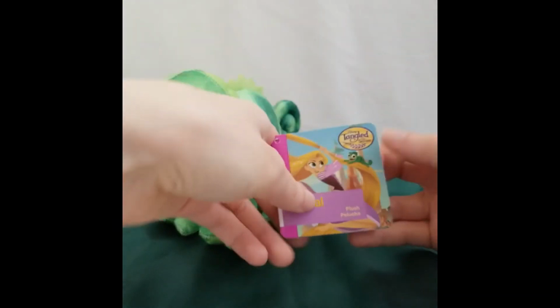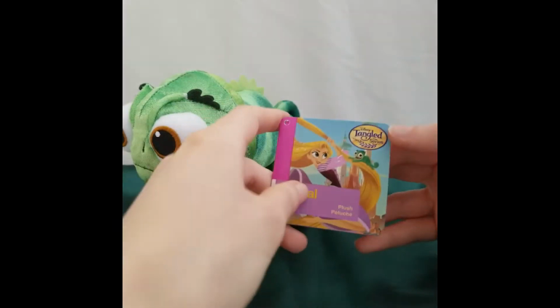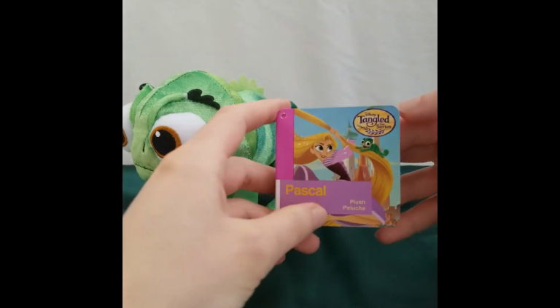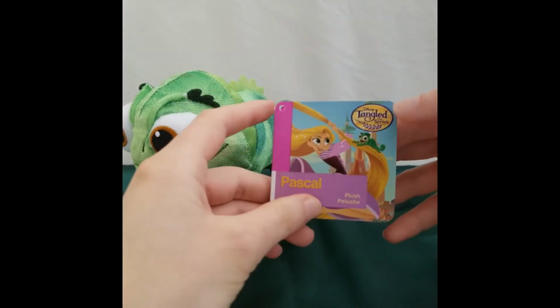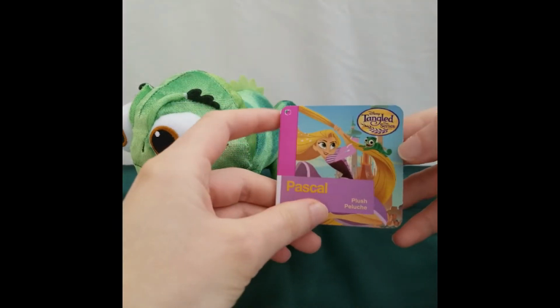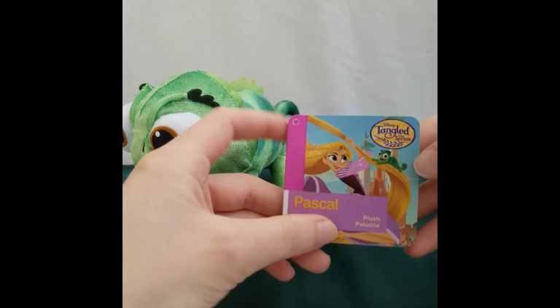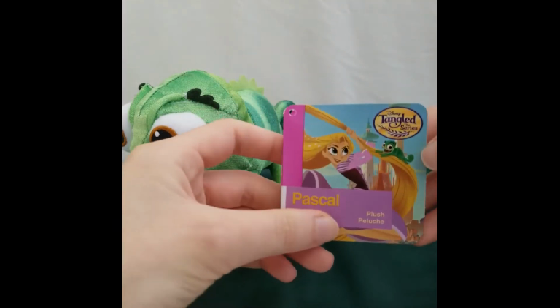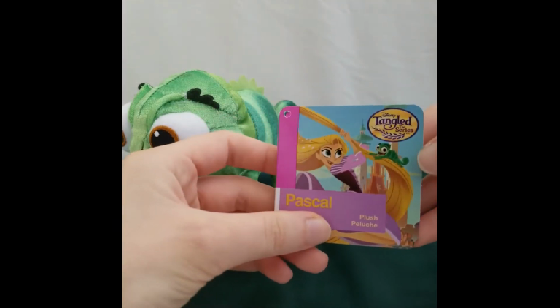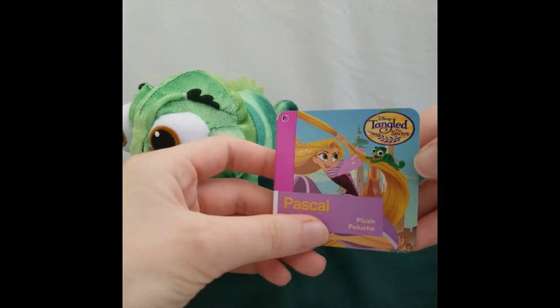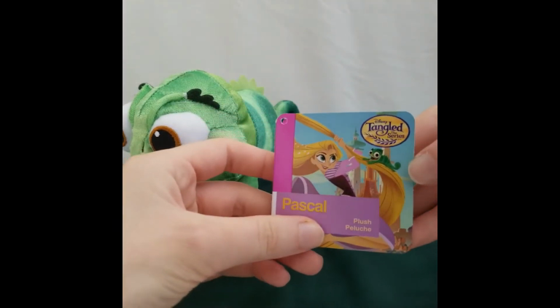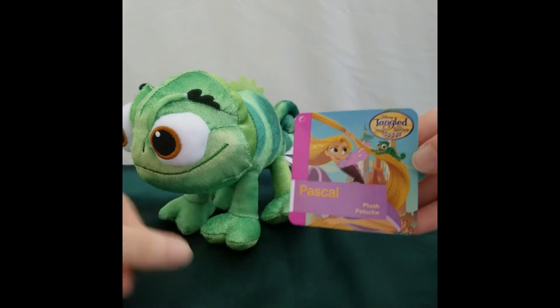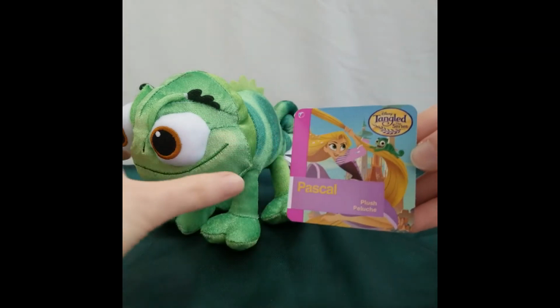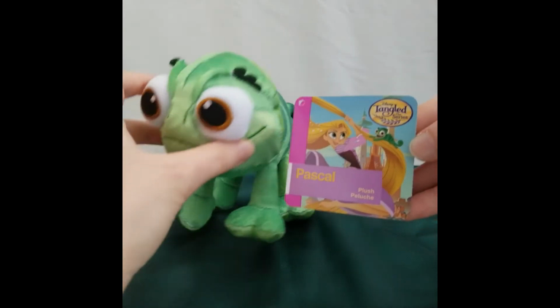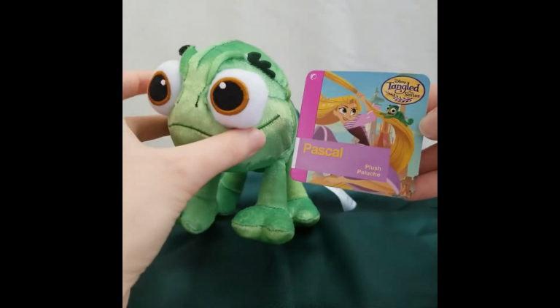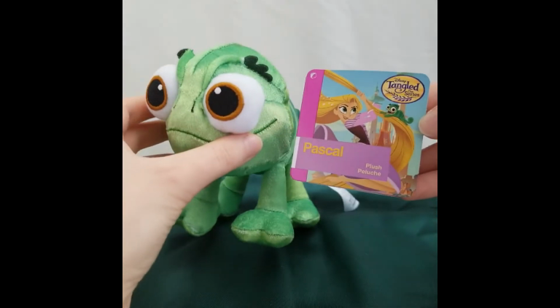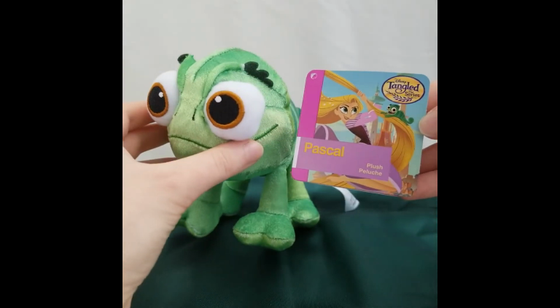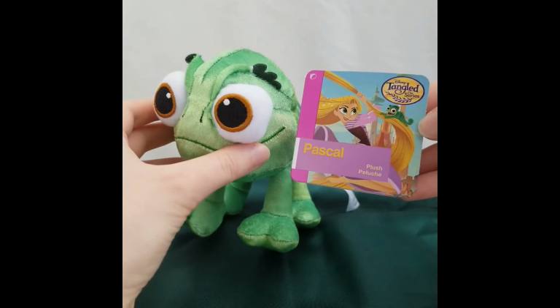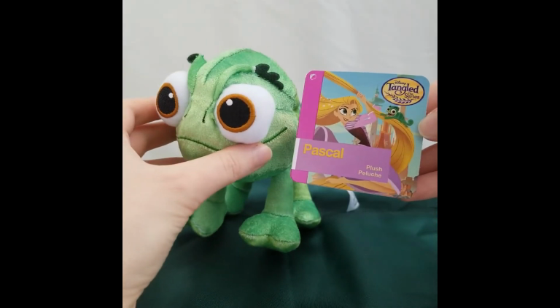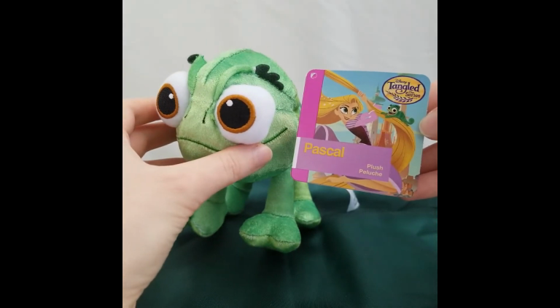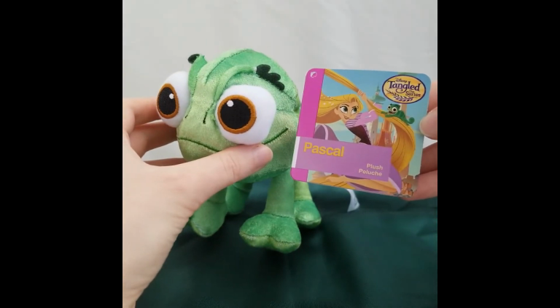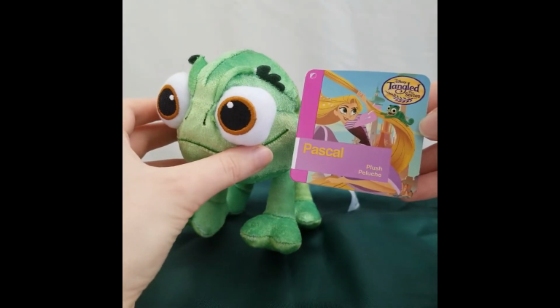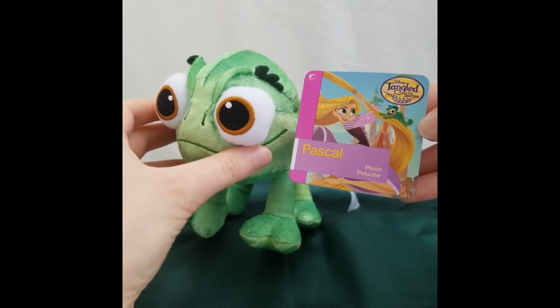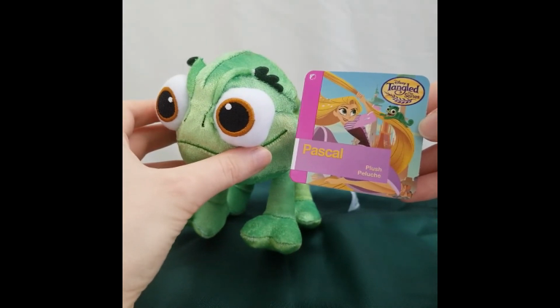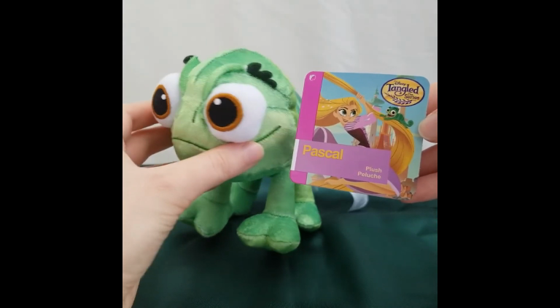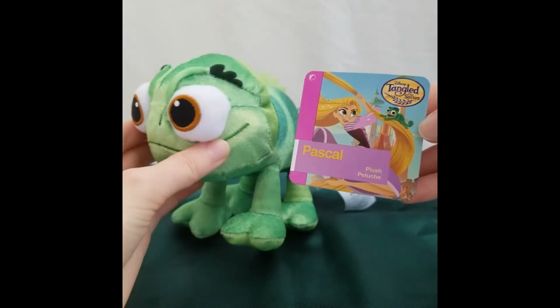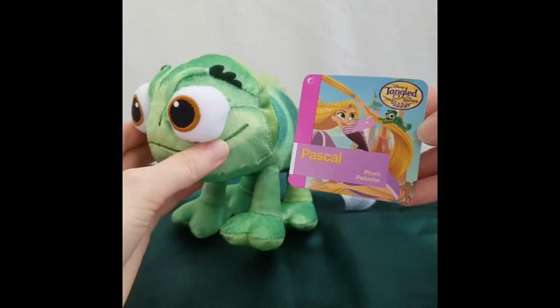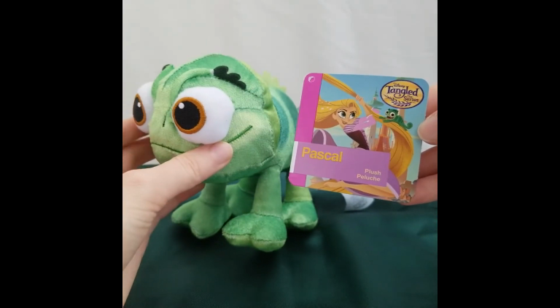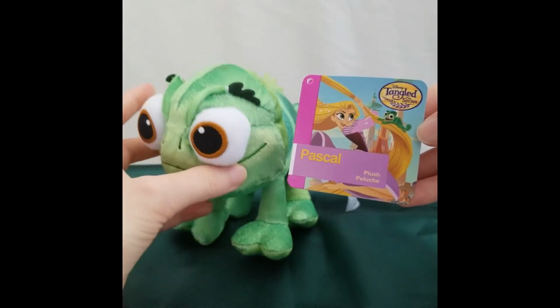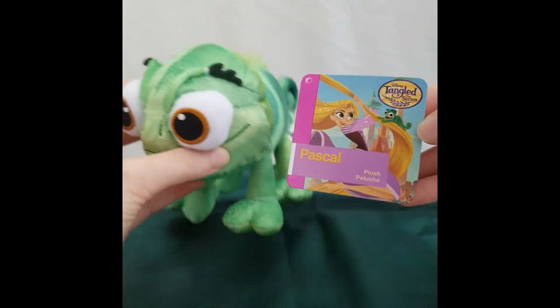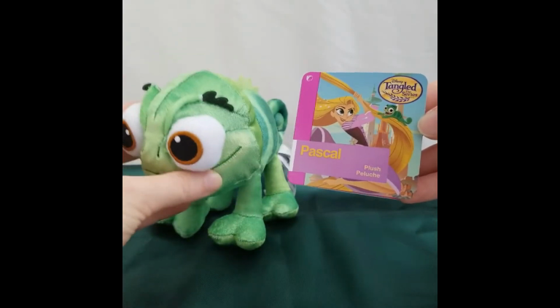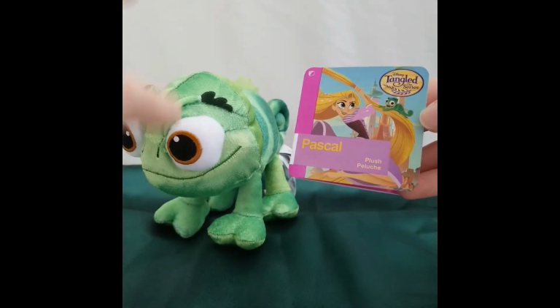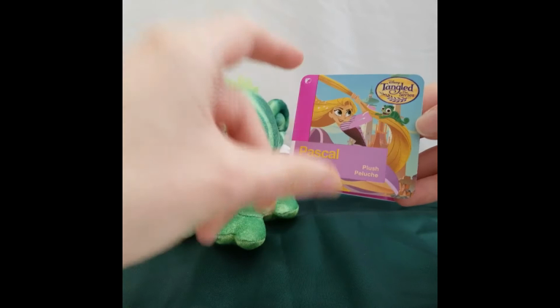This is the original tag — you can see the similarities of how they matched it. Very cute.